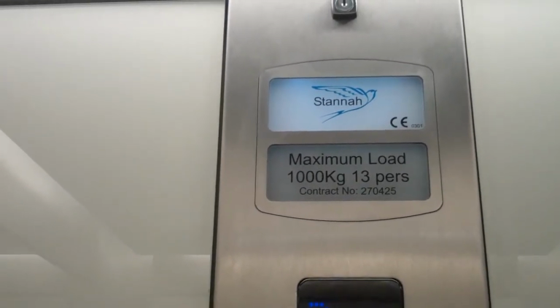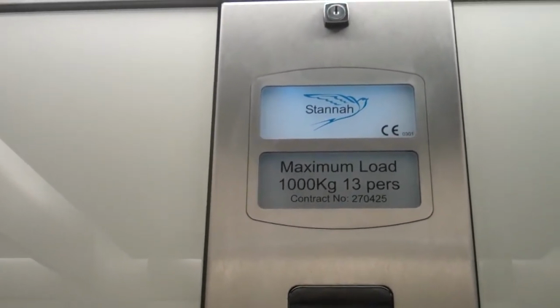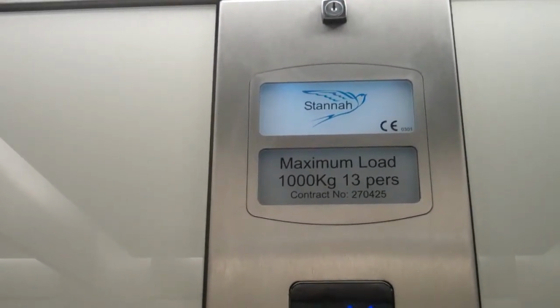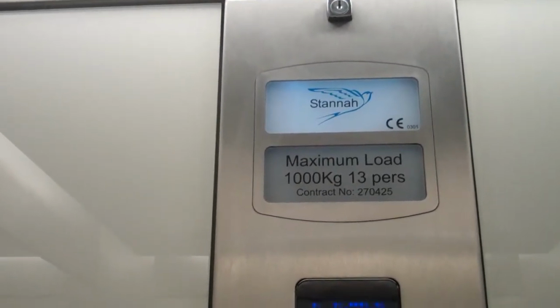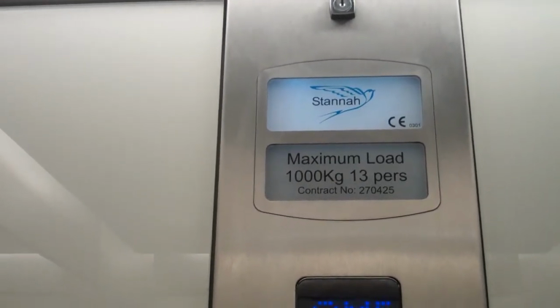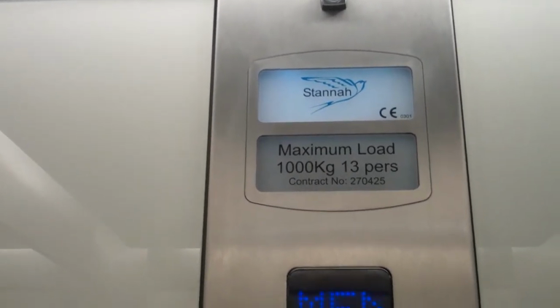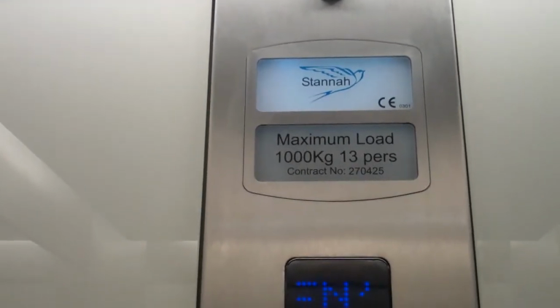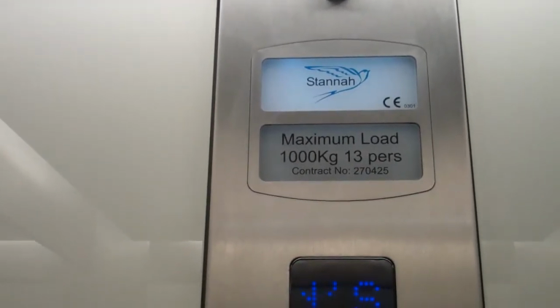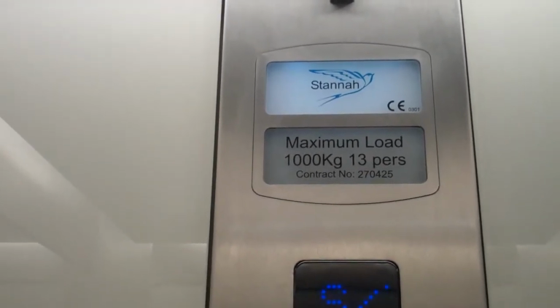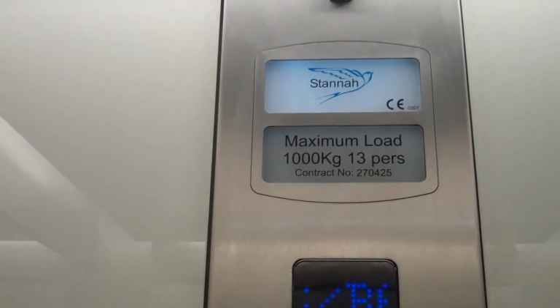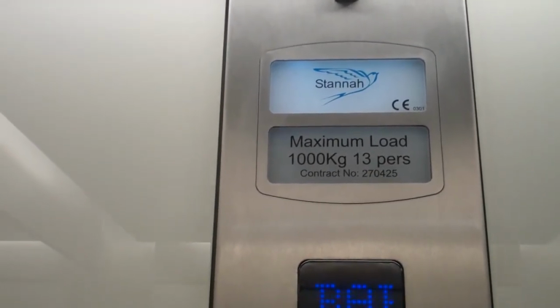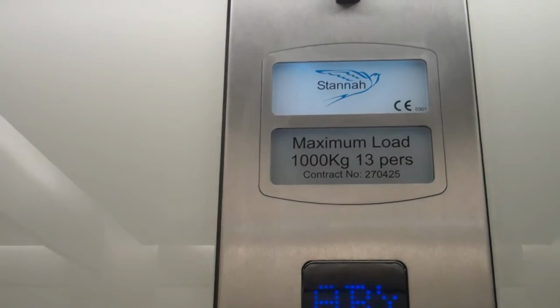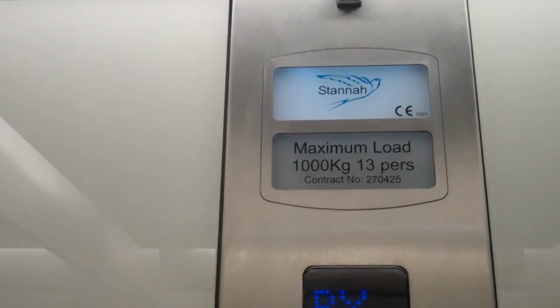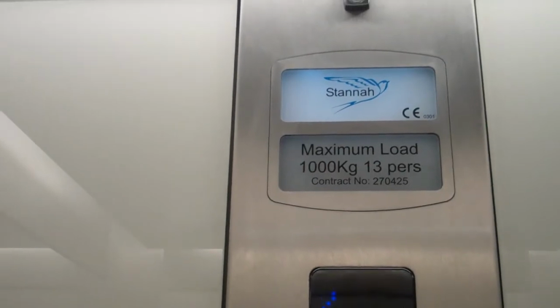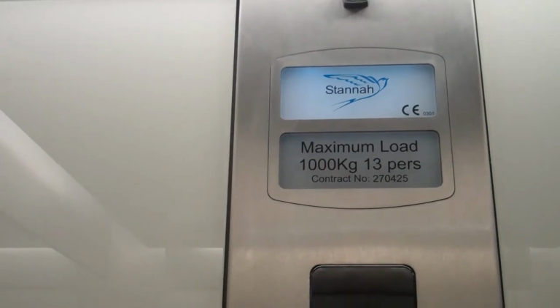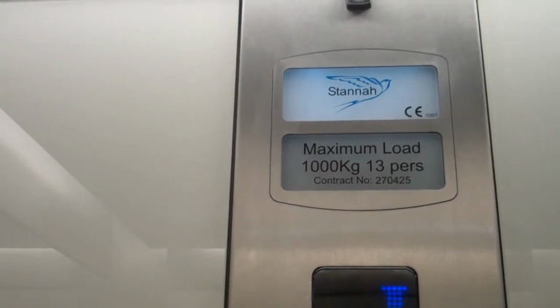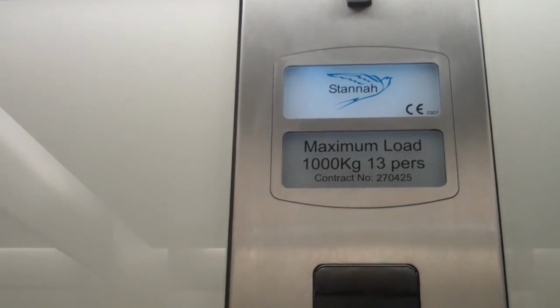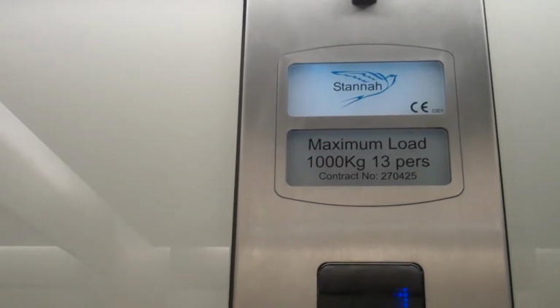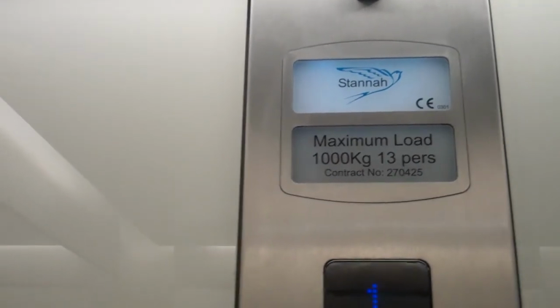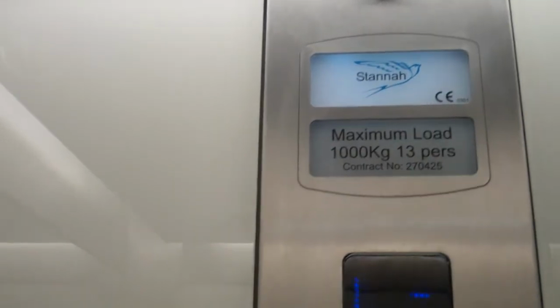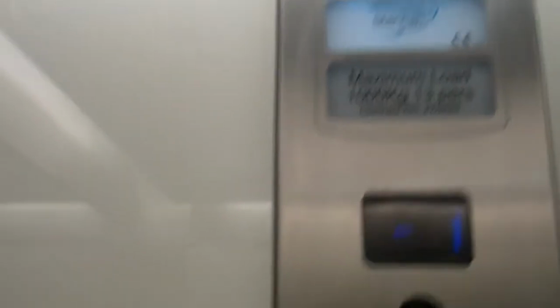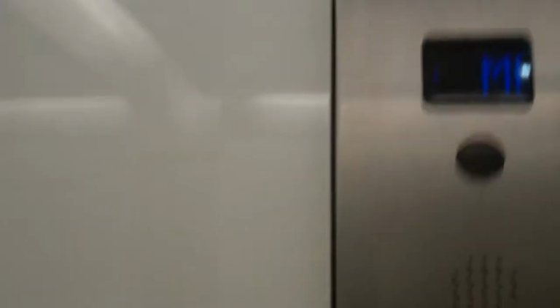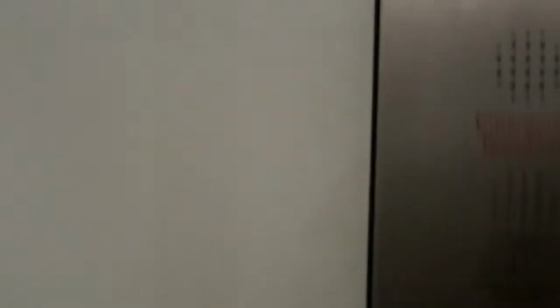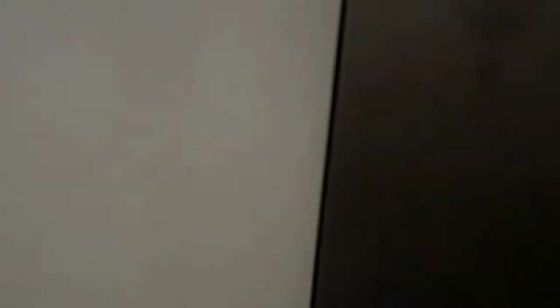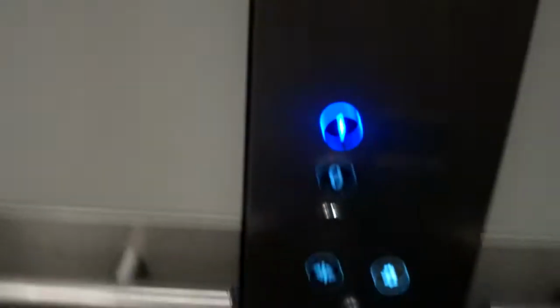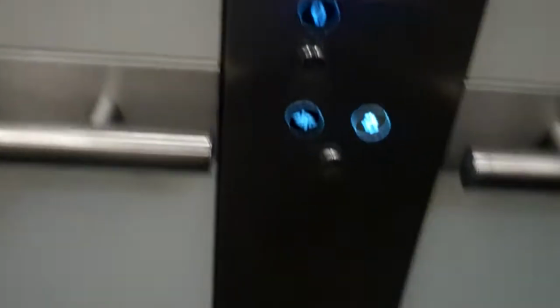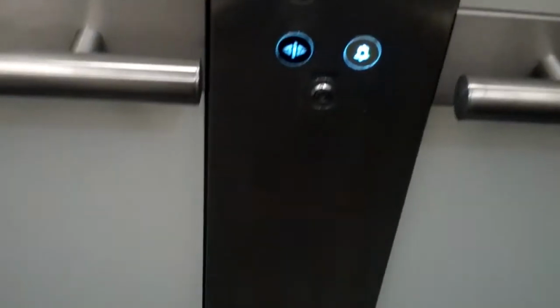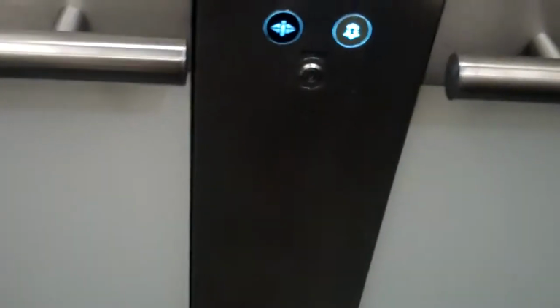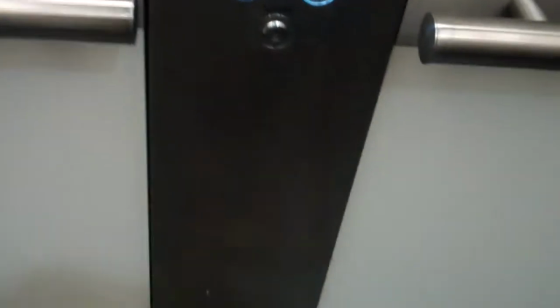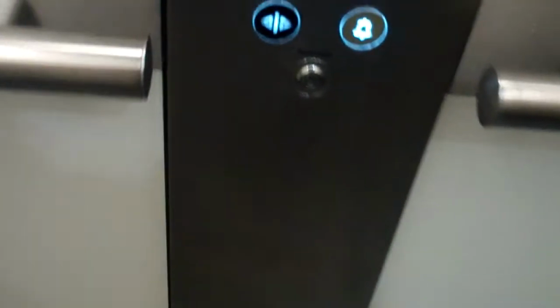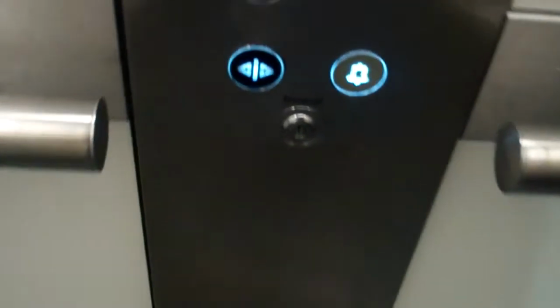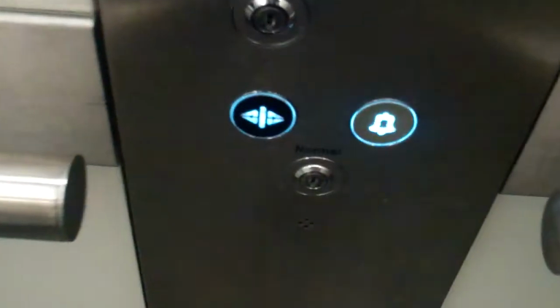Level 1, kids and baby. We are at first floor, kids and baby. Doors opening.